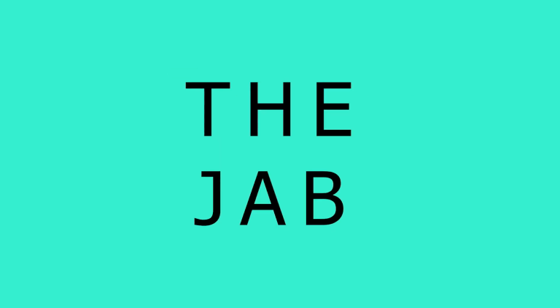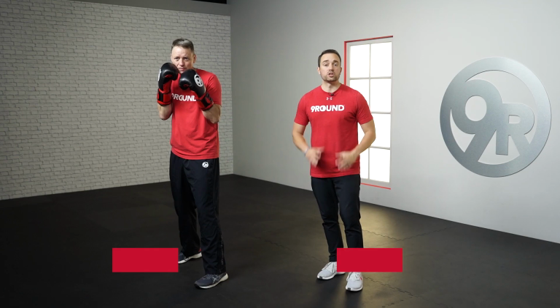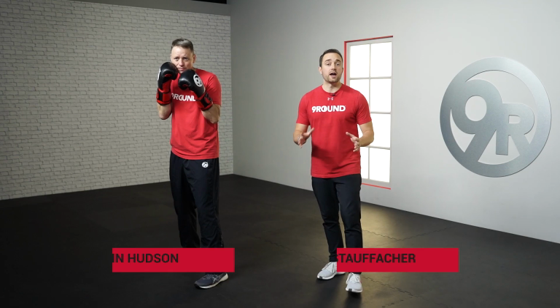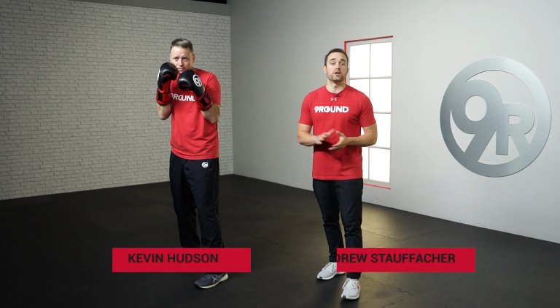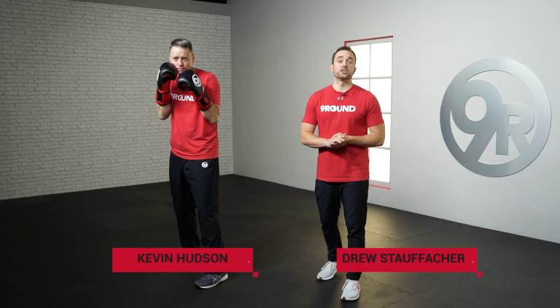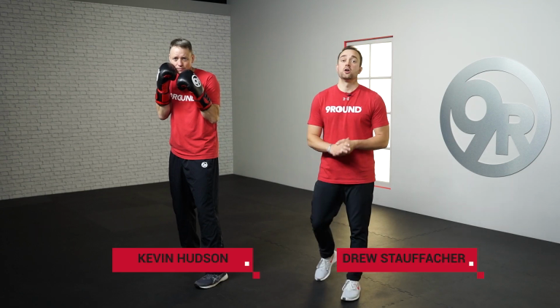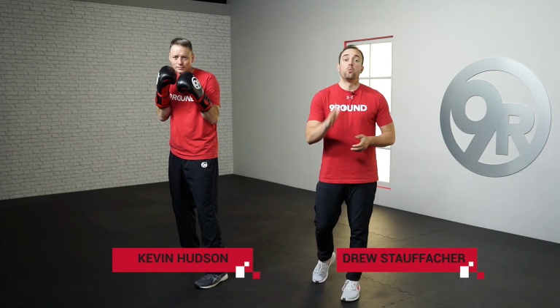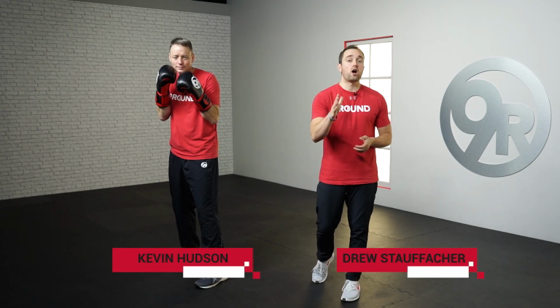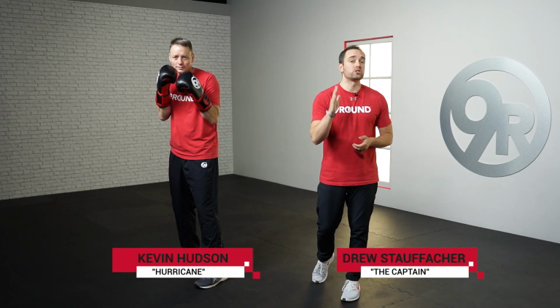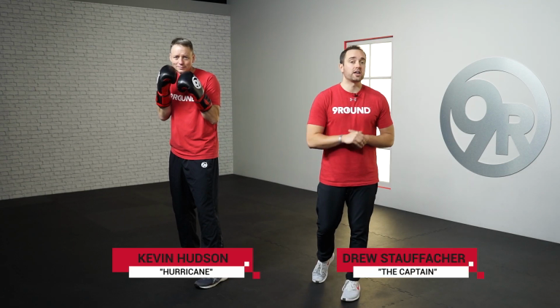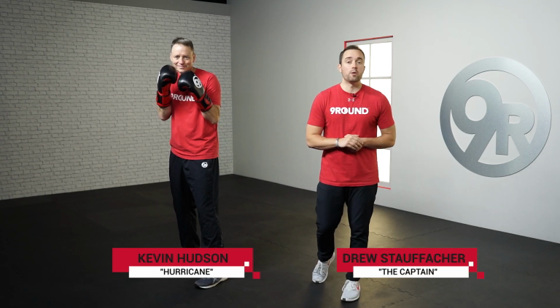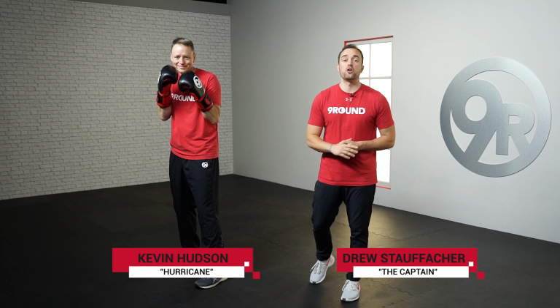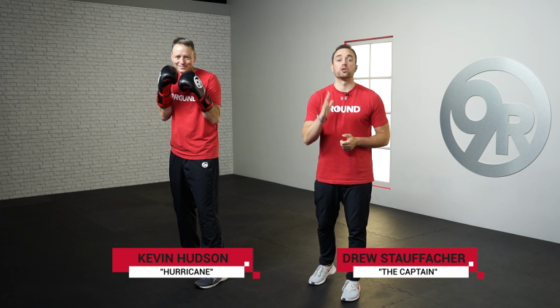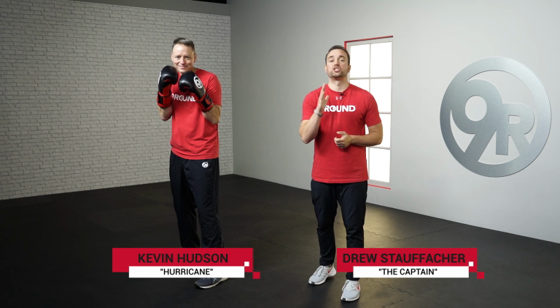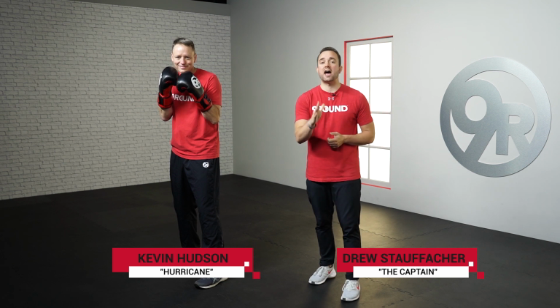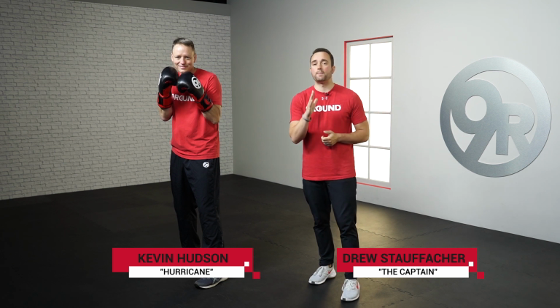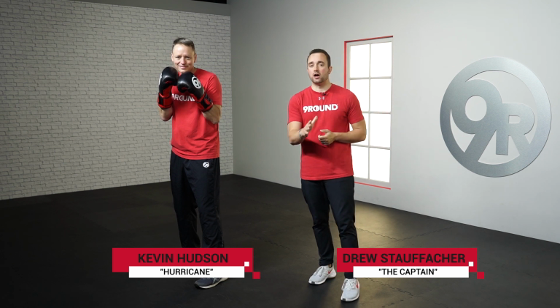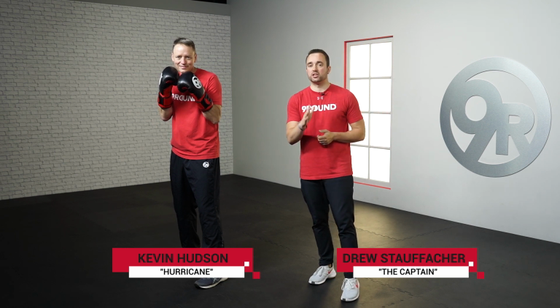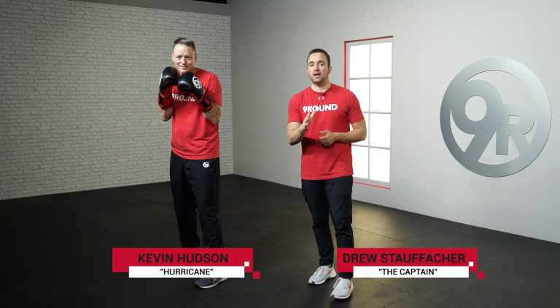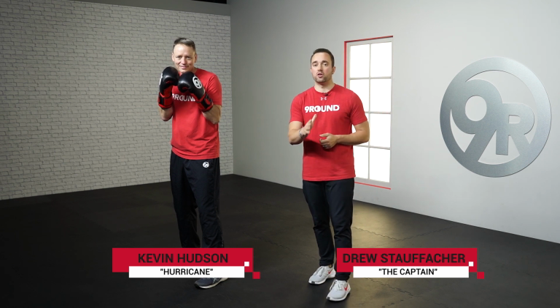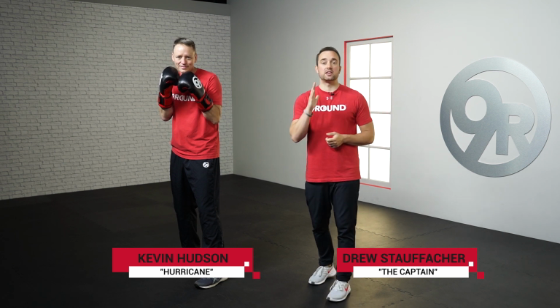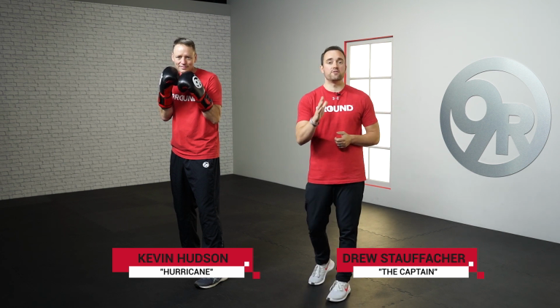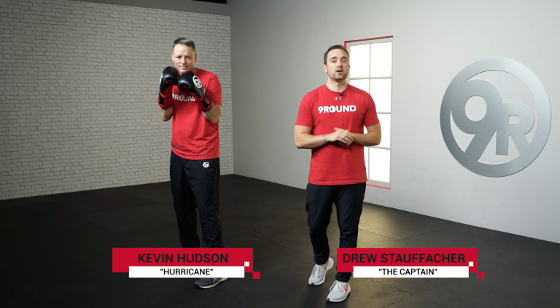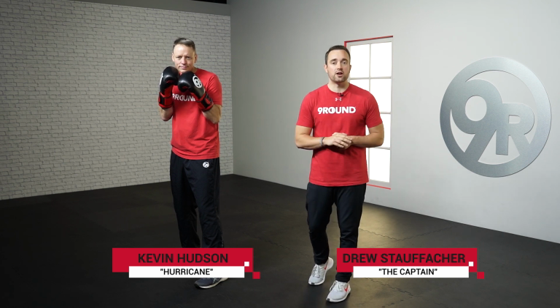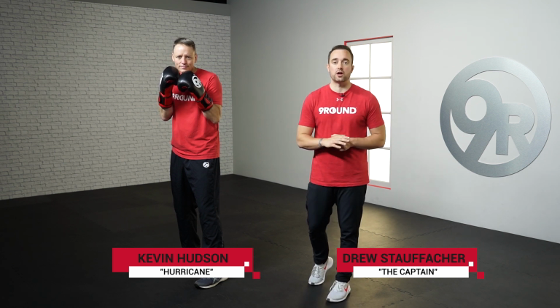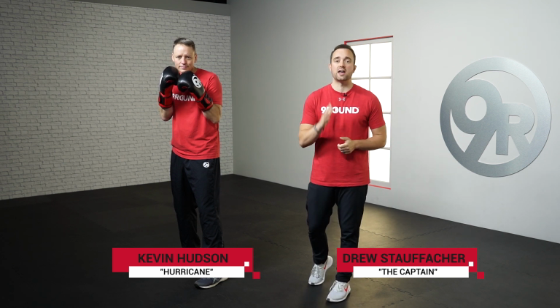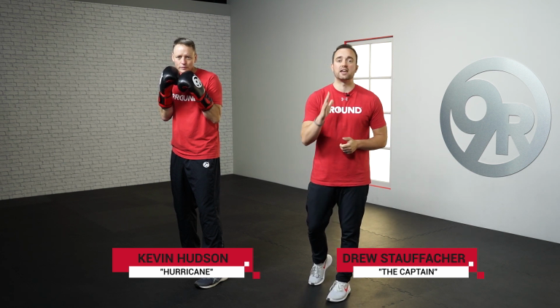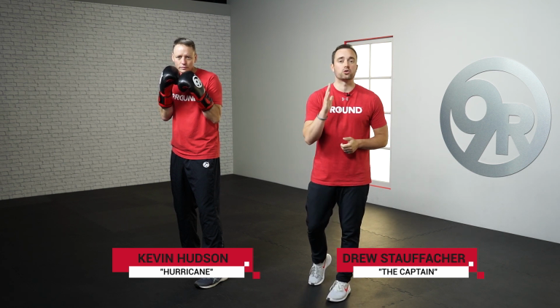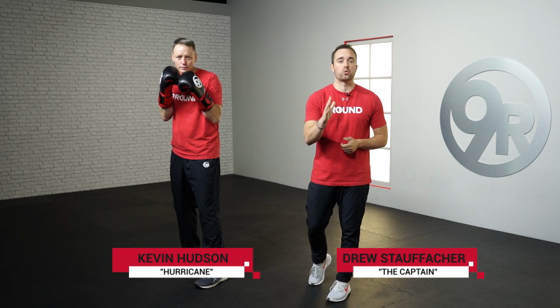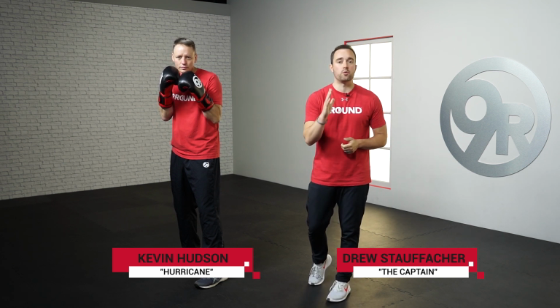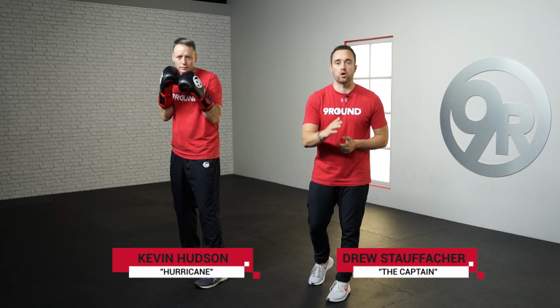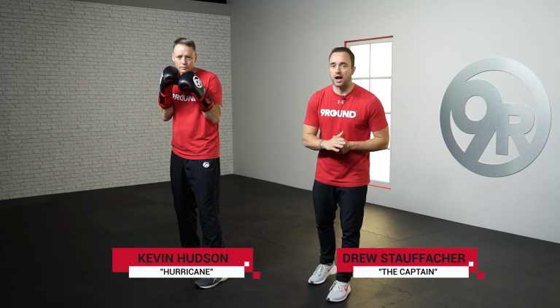What's up Nine Round Nation? We are talking about your jab punch today, one of the key fundamentals of knocking out a great workout.